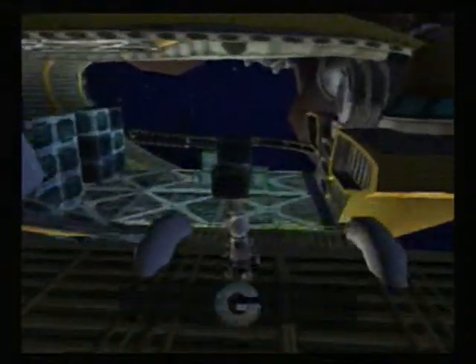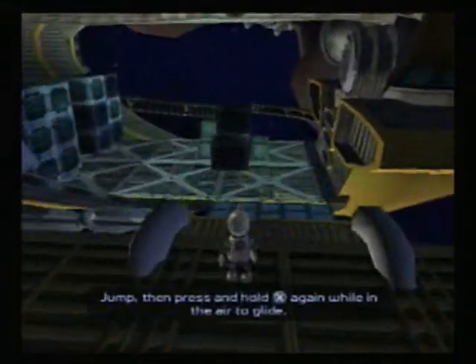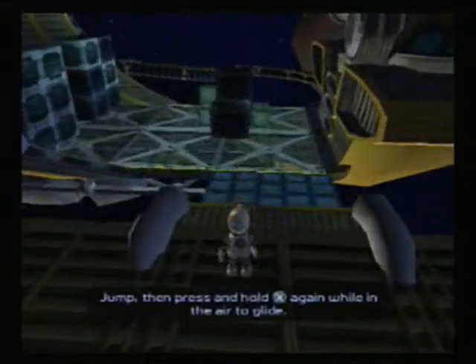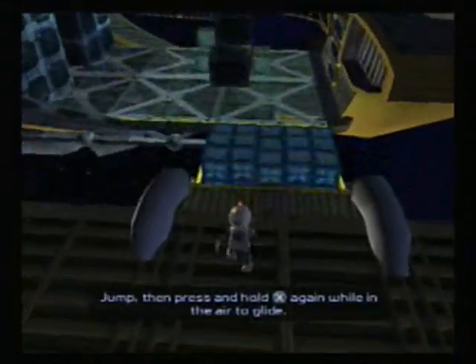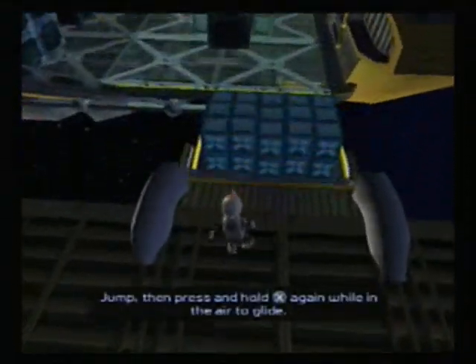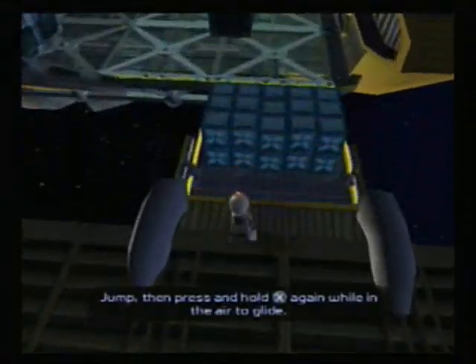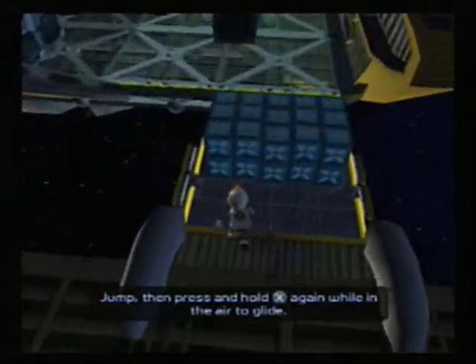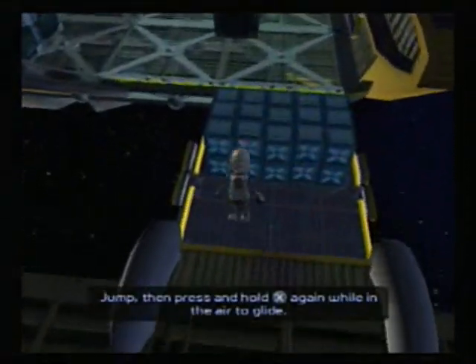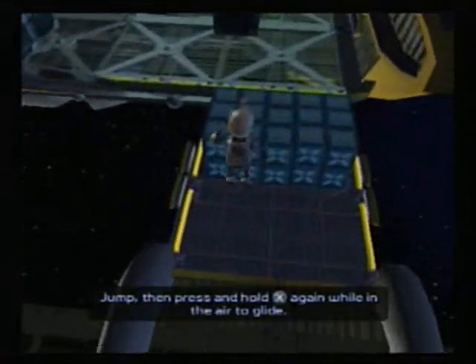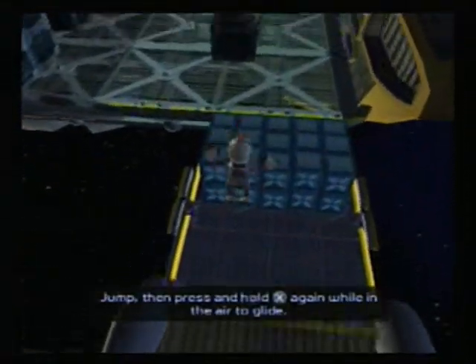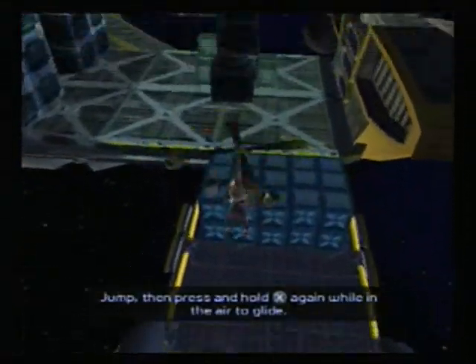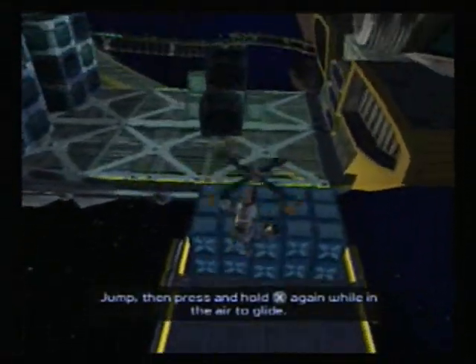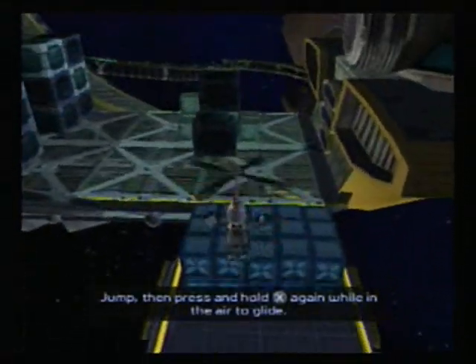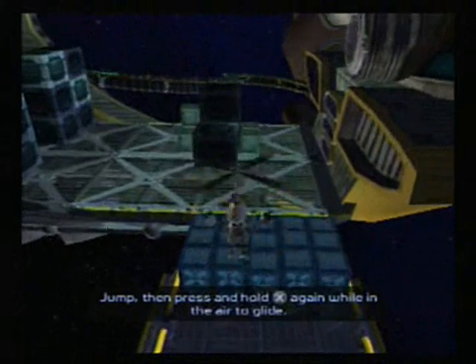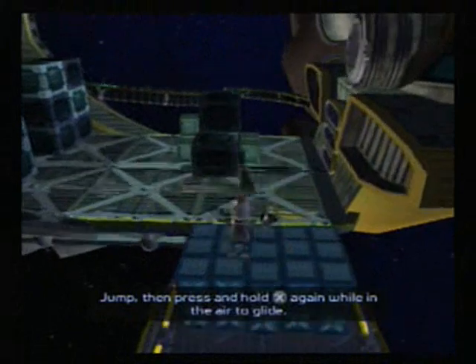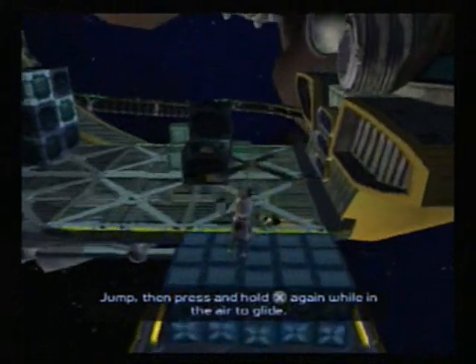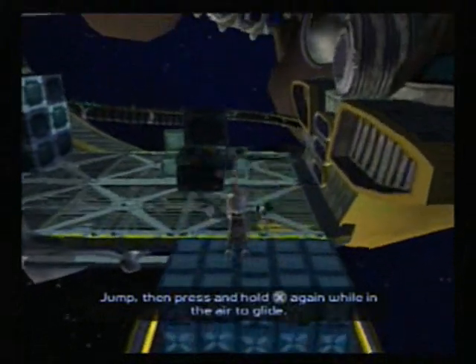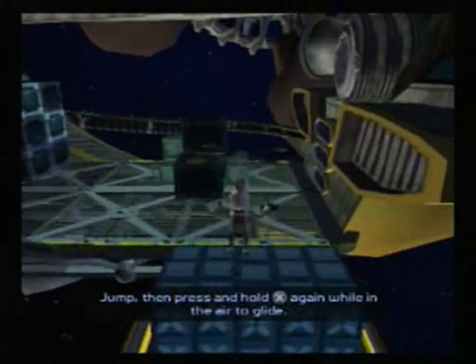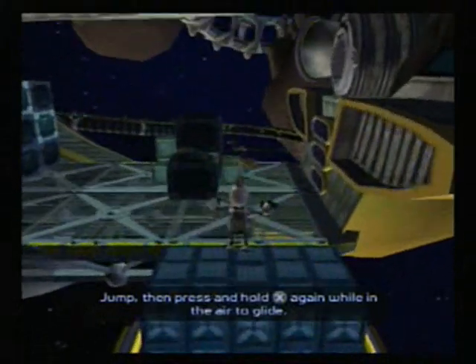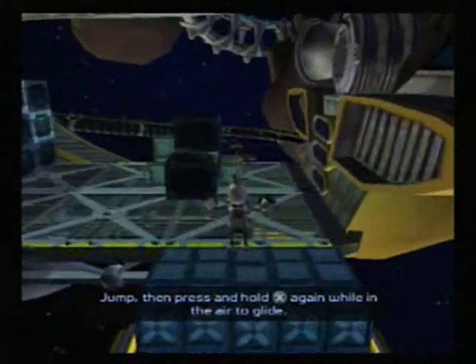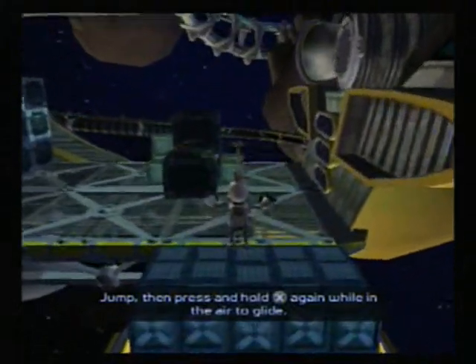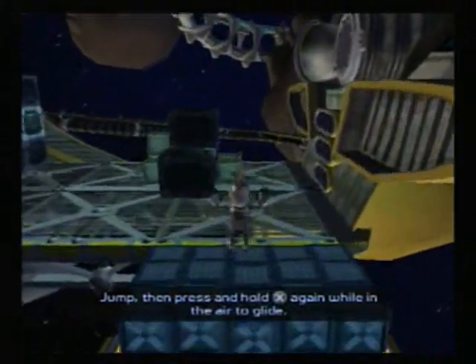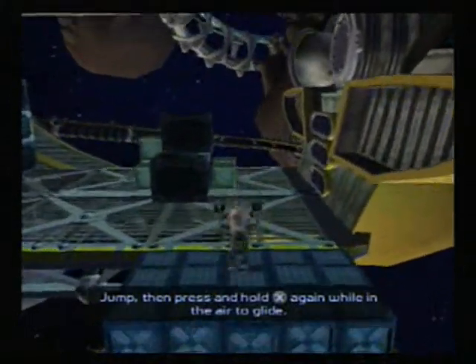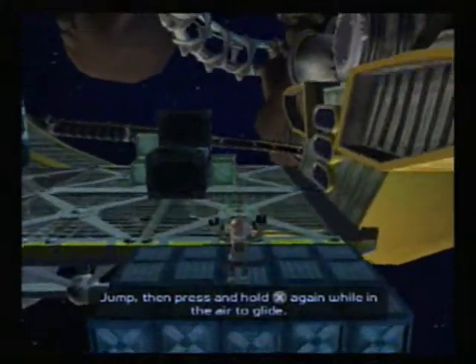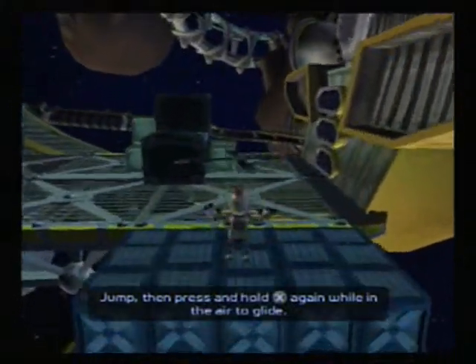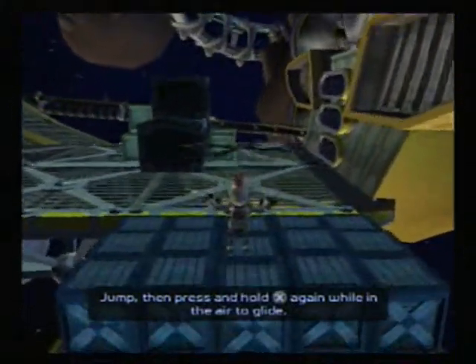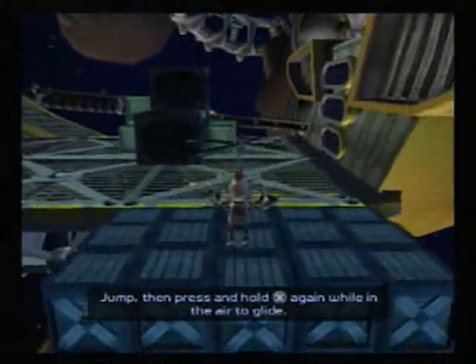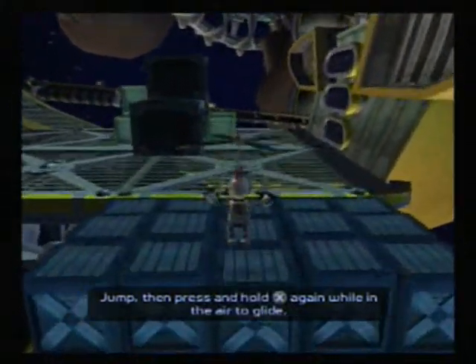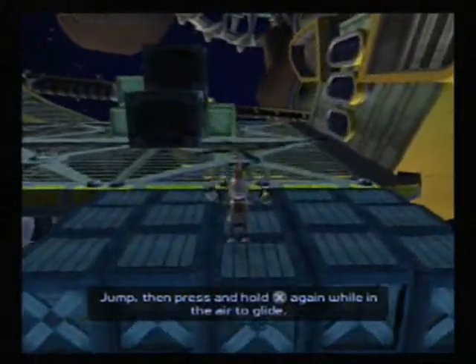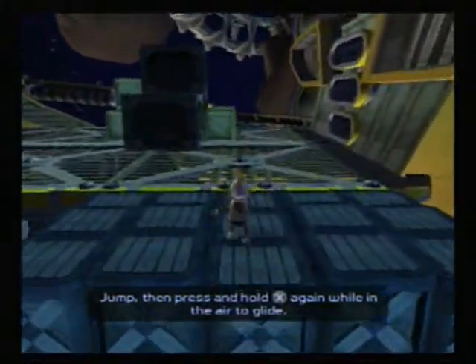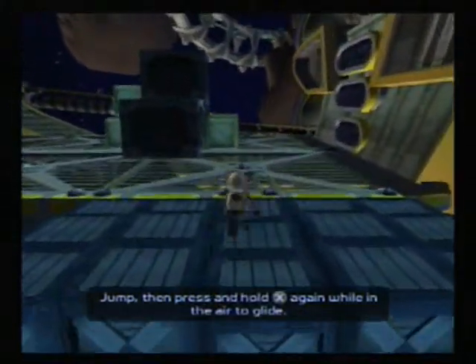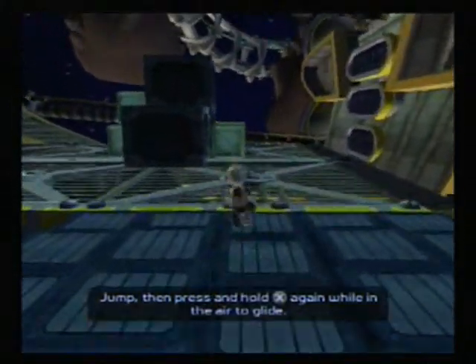Jump, then press and hold the X button again while in the air to glide.